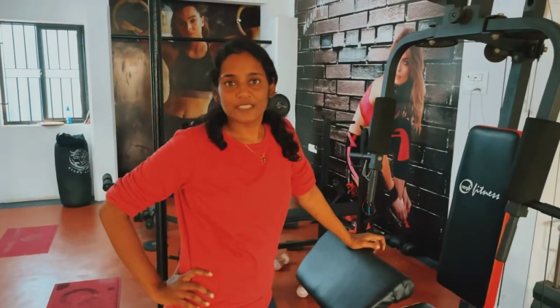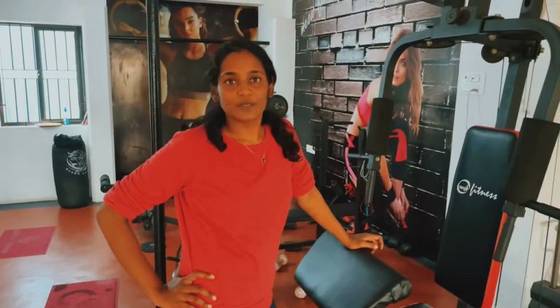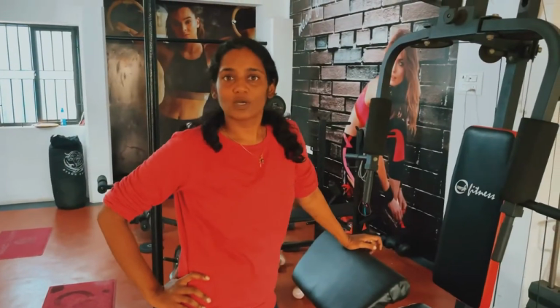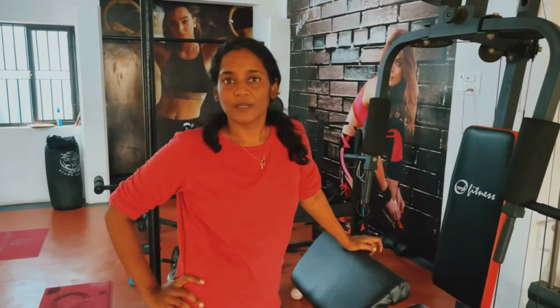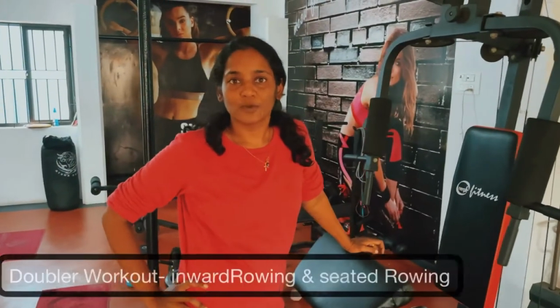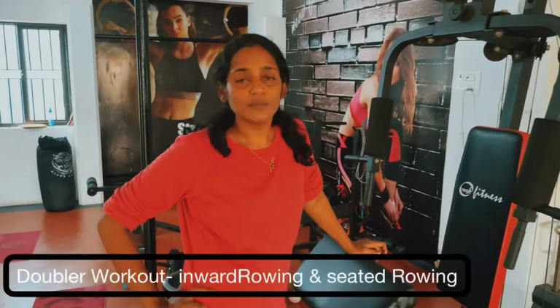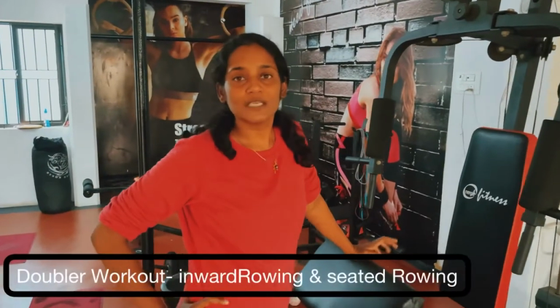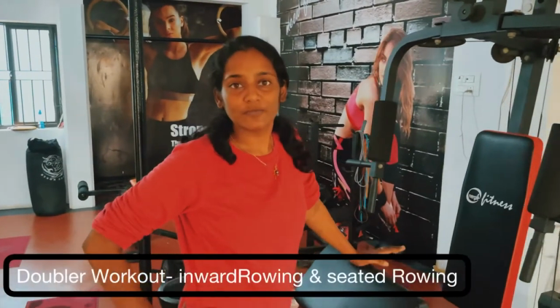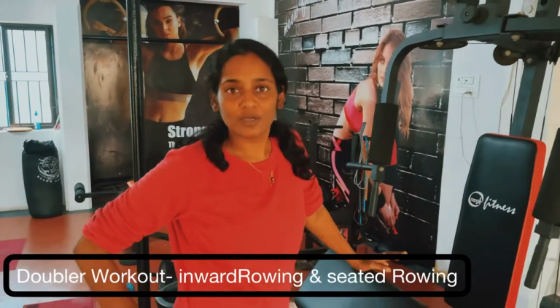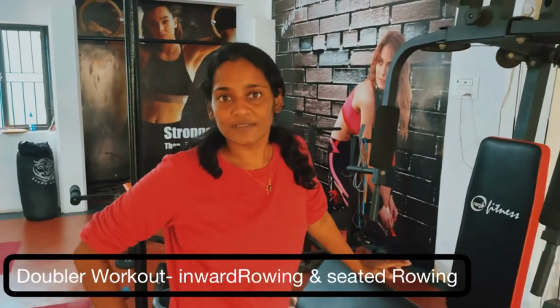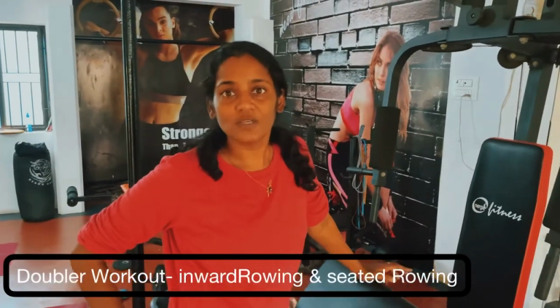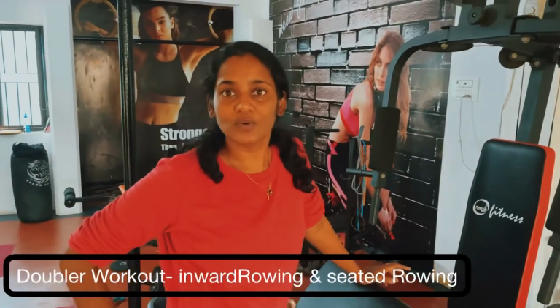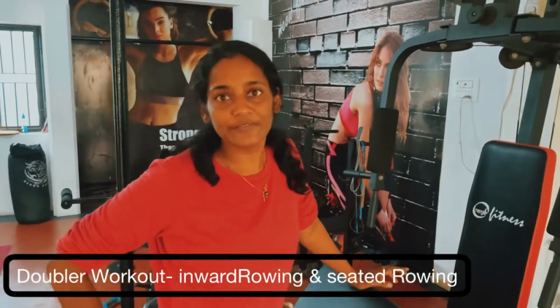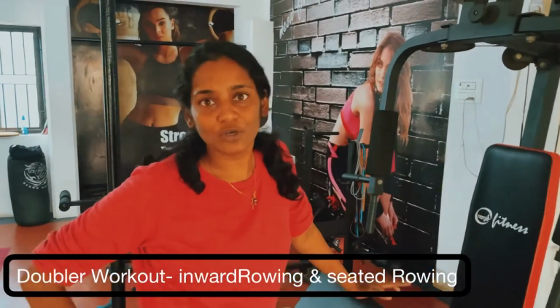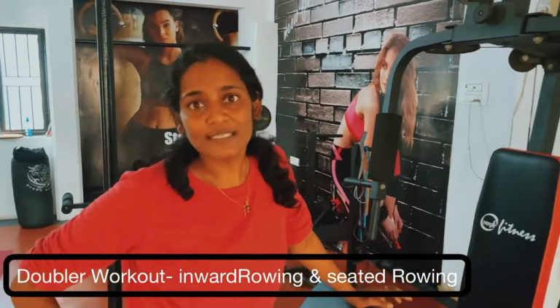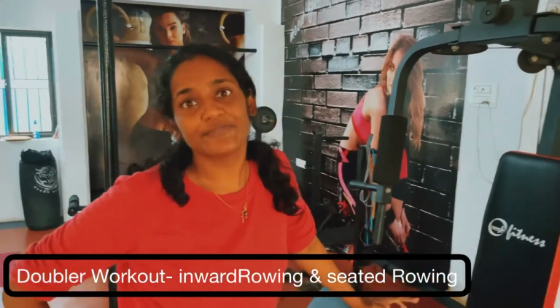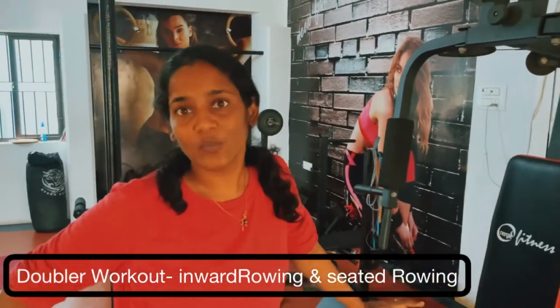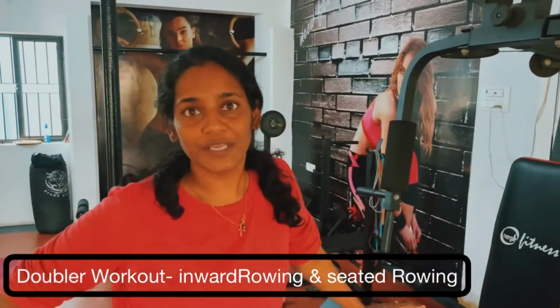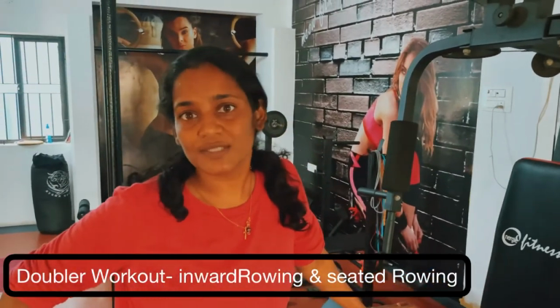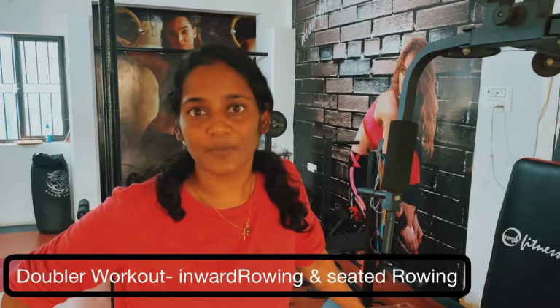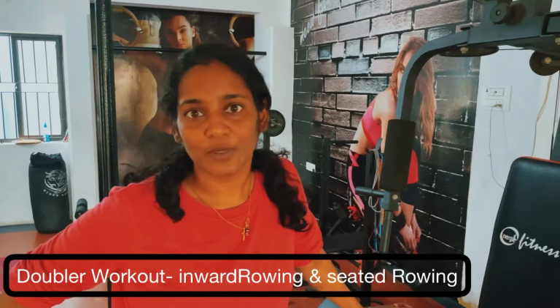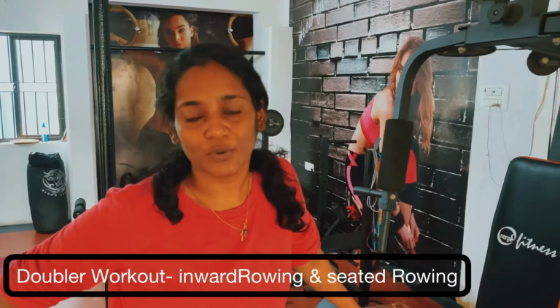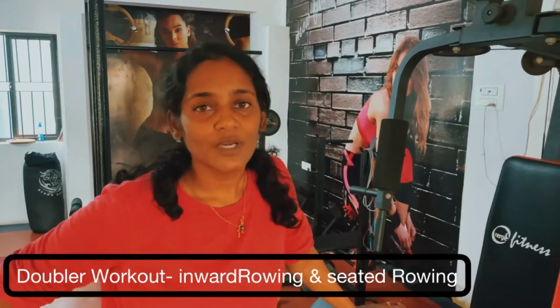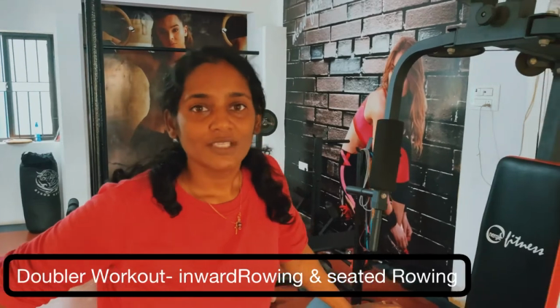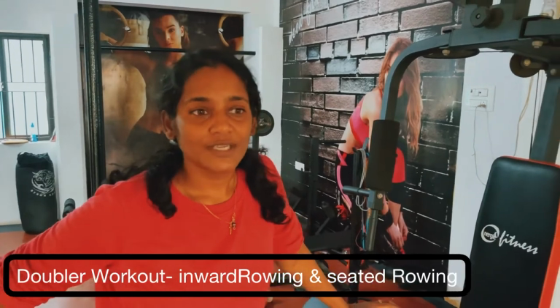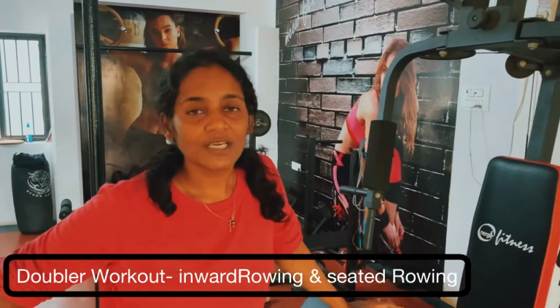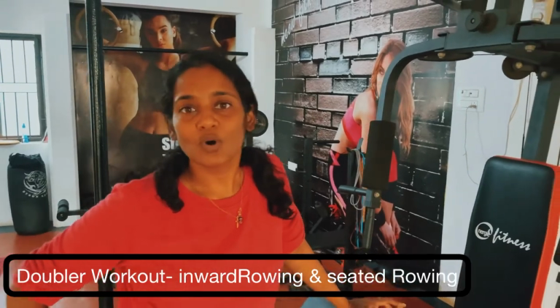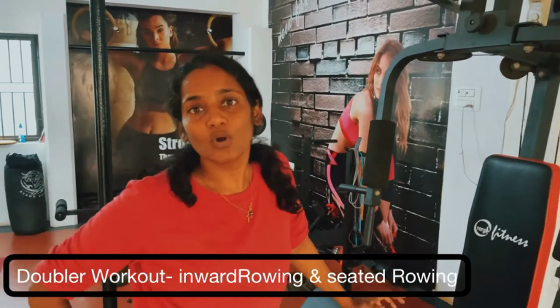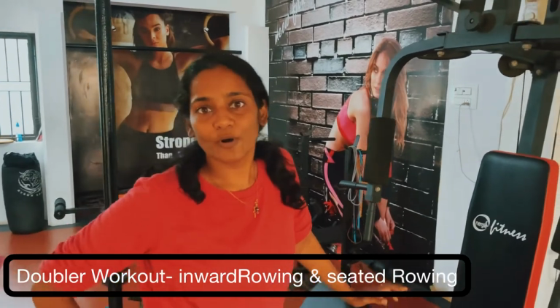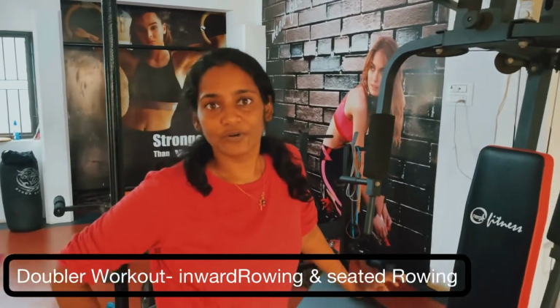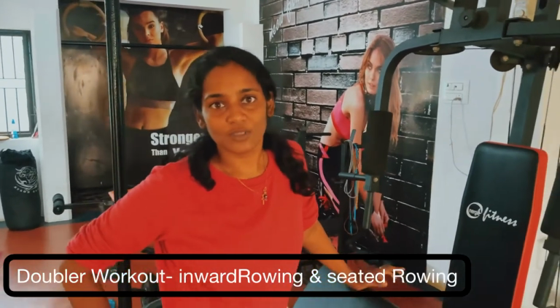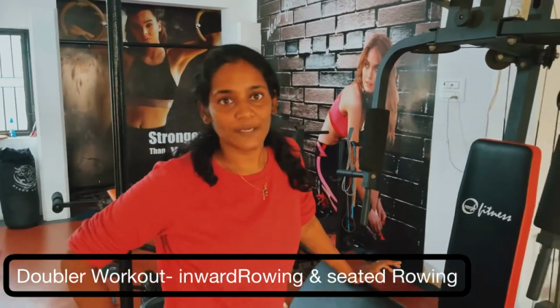Now we are going to do the double workout. Double workout is one workout with different variations. We are going to do all-body workouts.